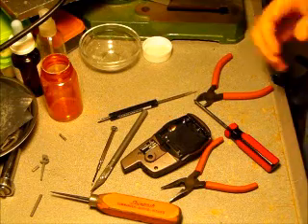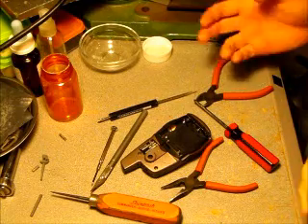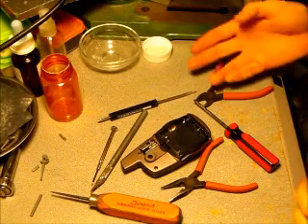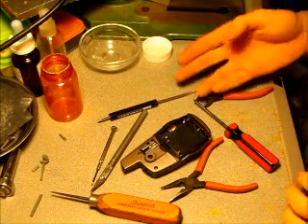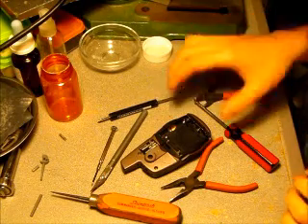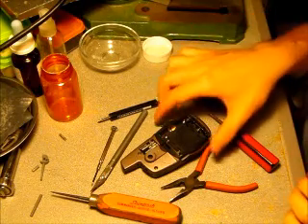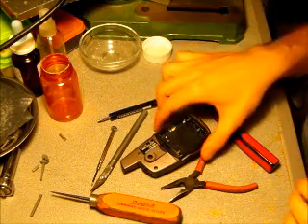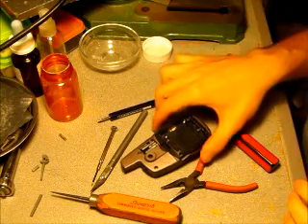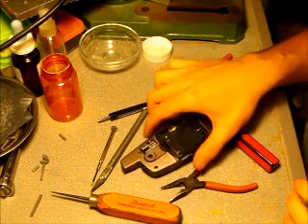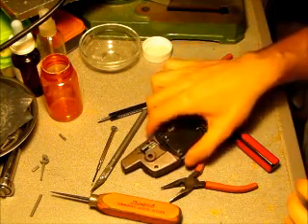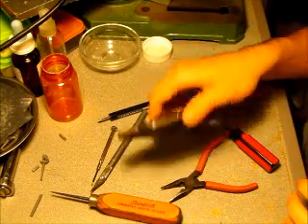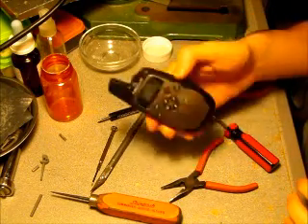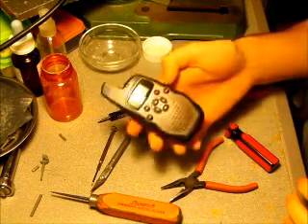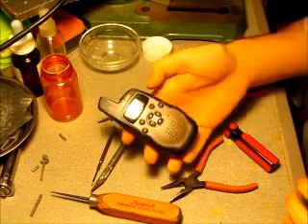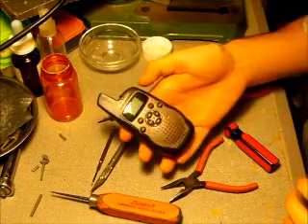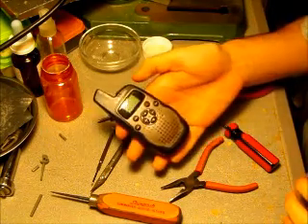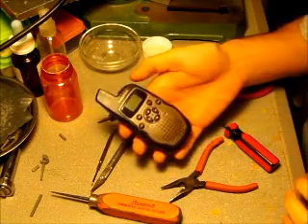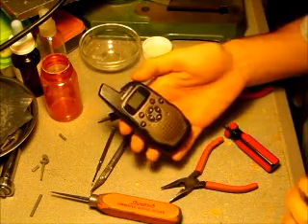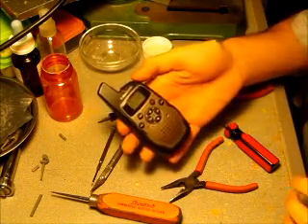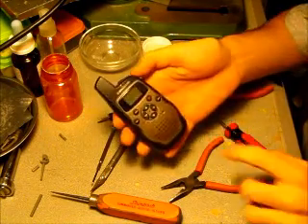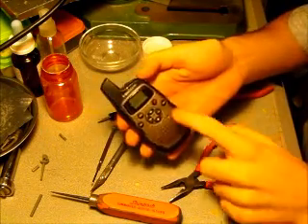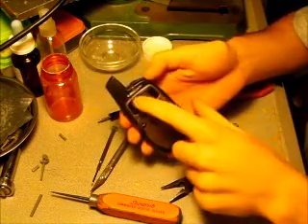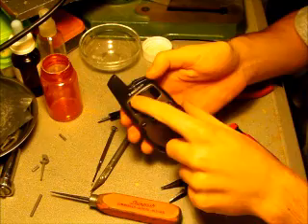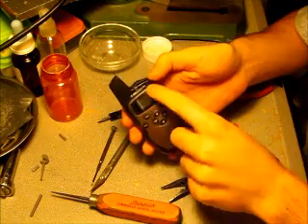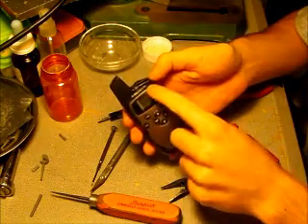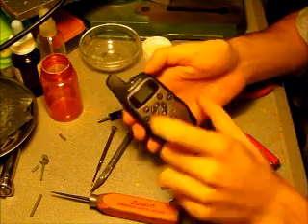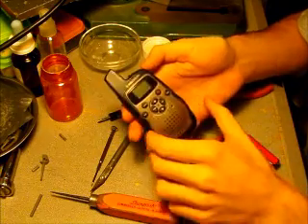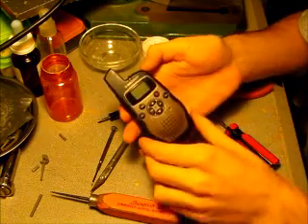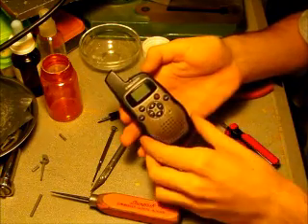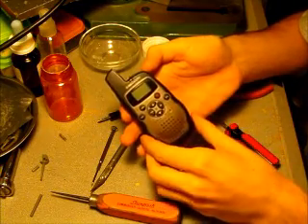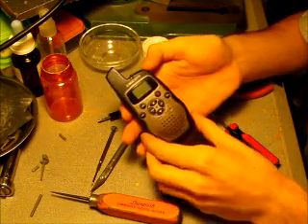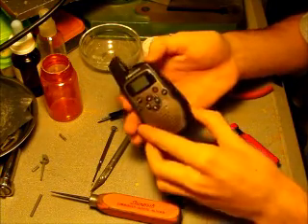Today on Deconstructed, we will be taking apart an old Bell South walkie talkie.